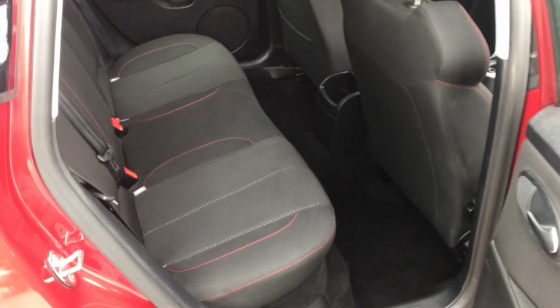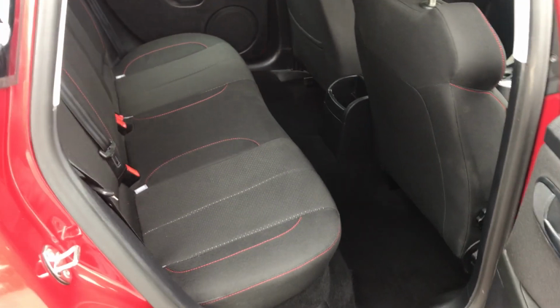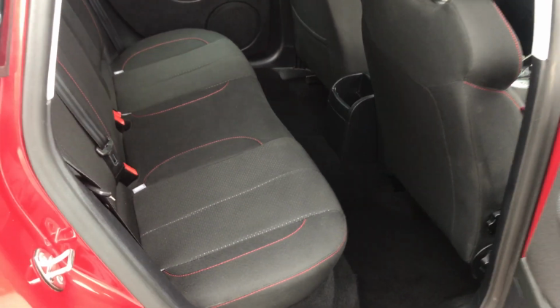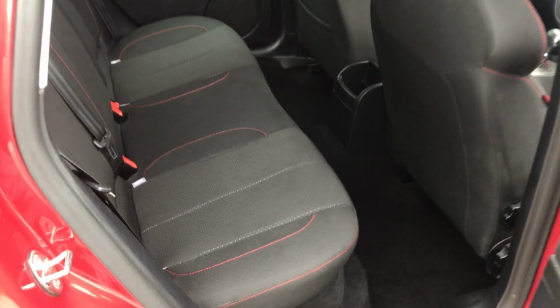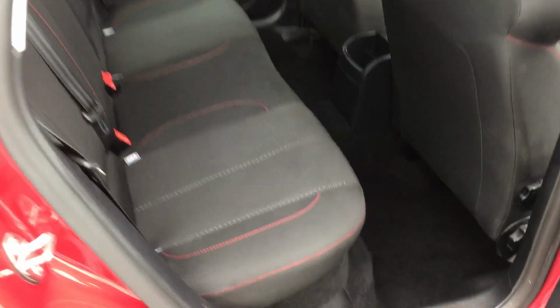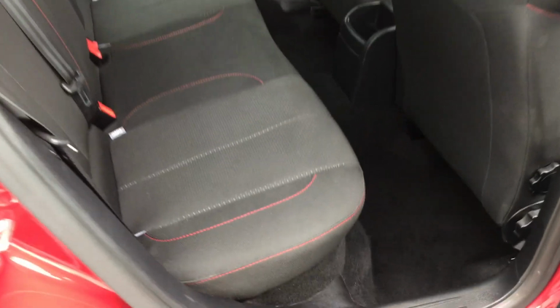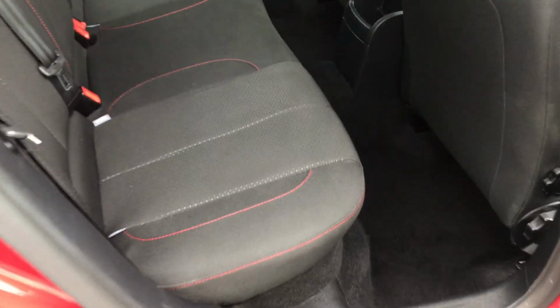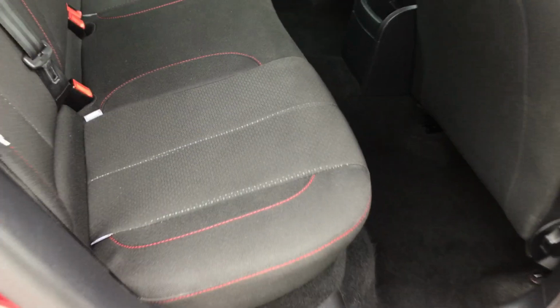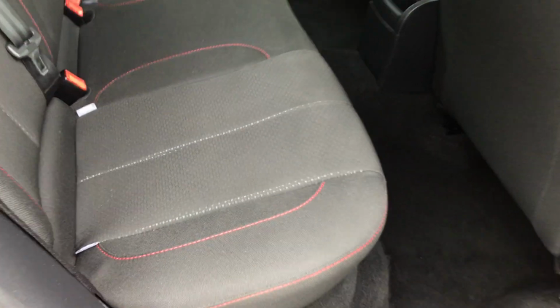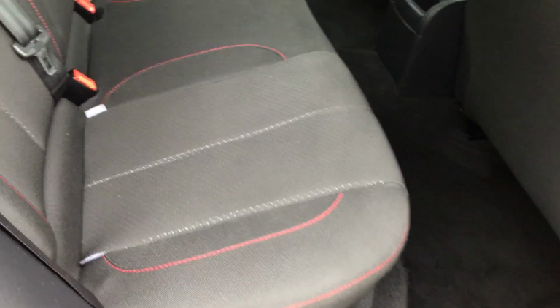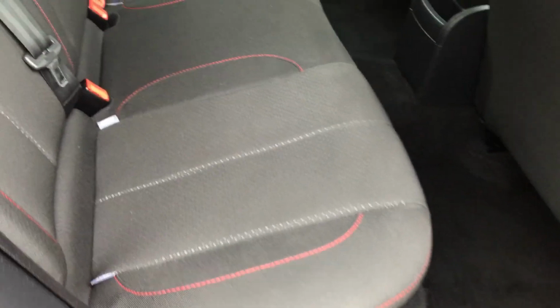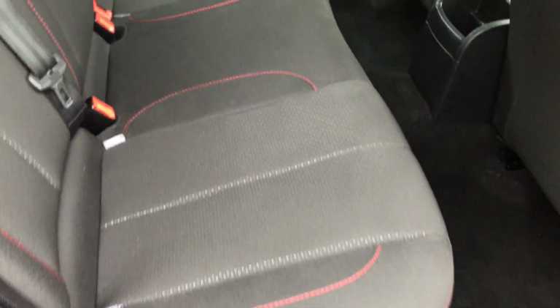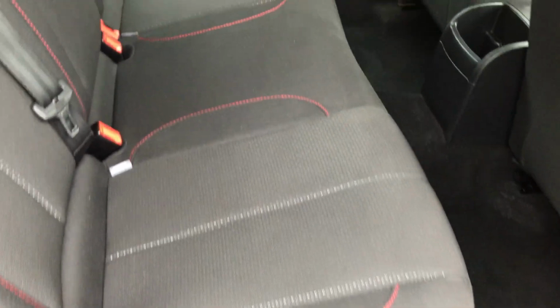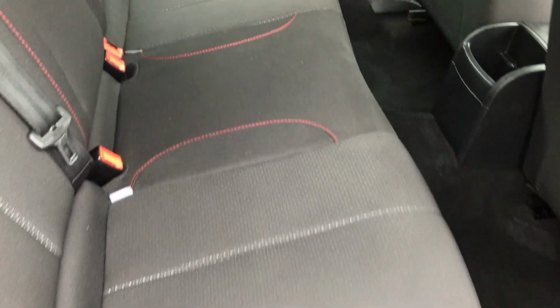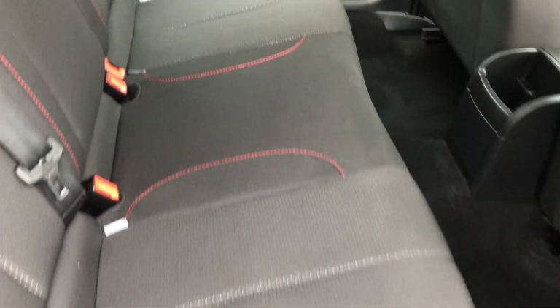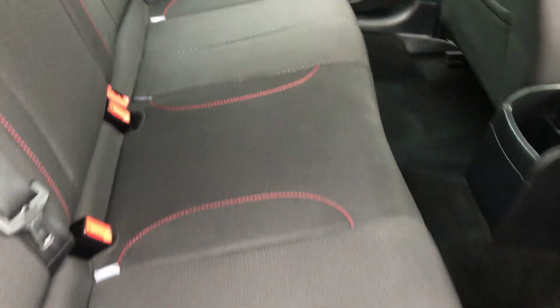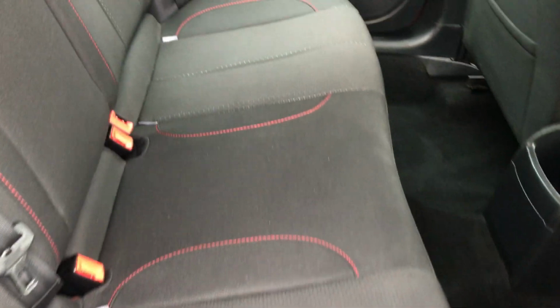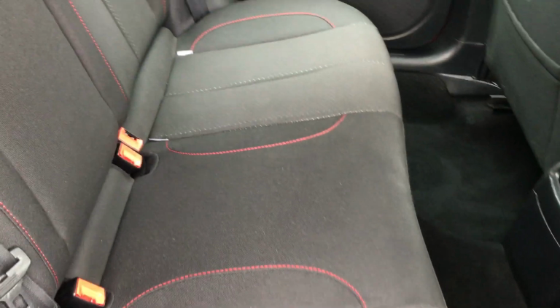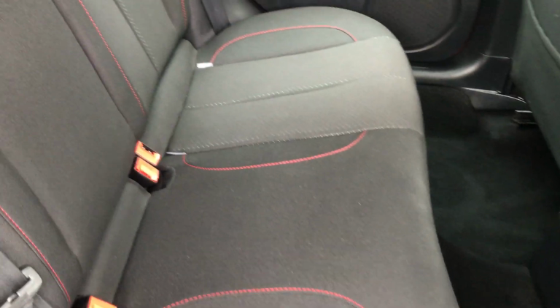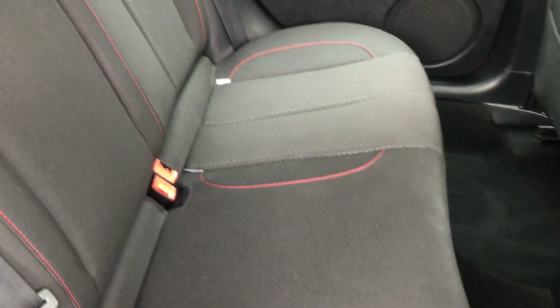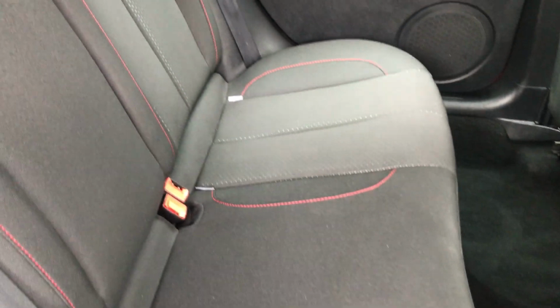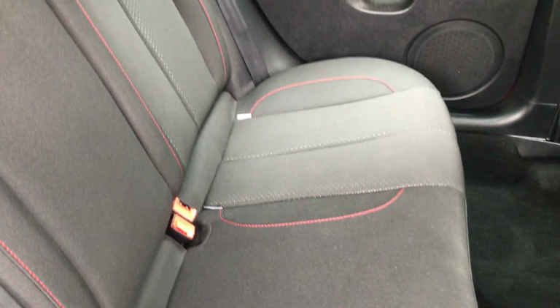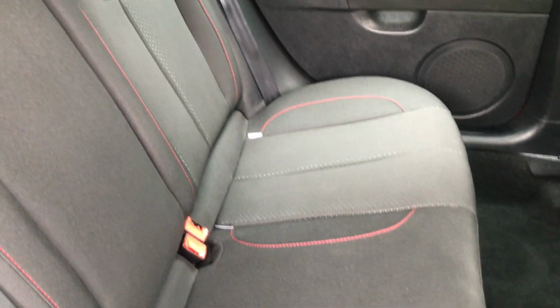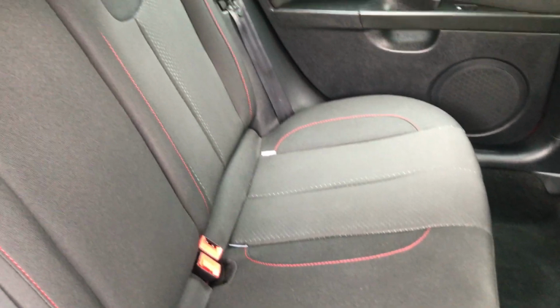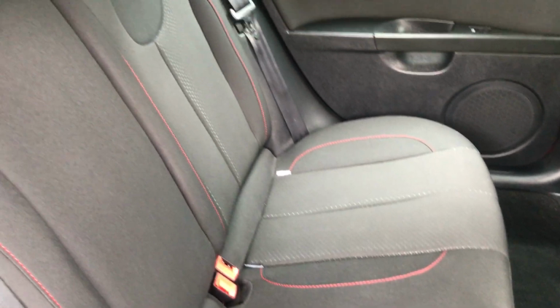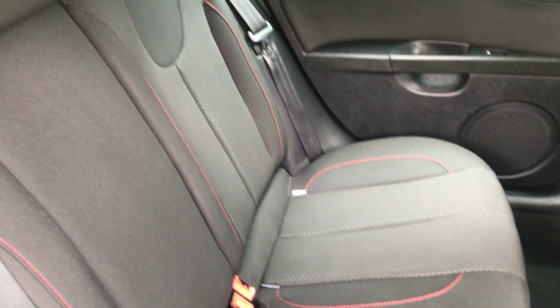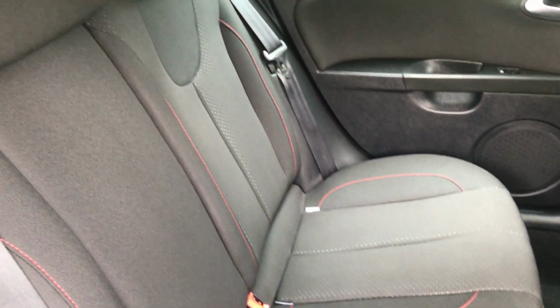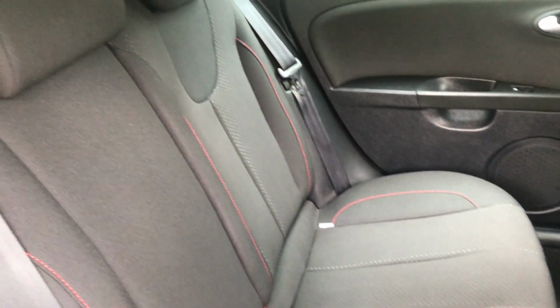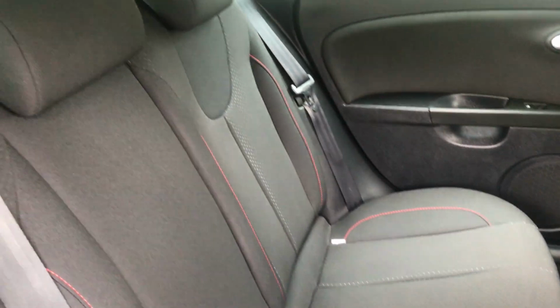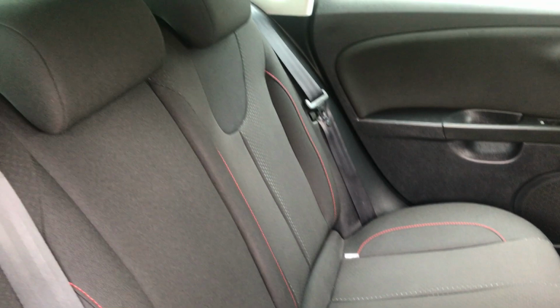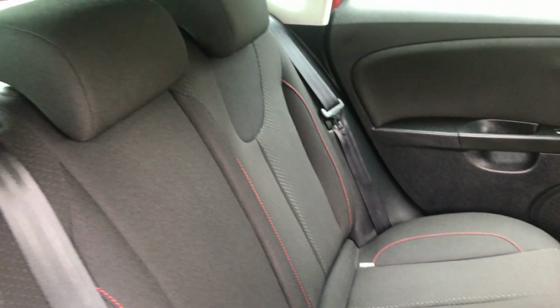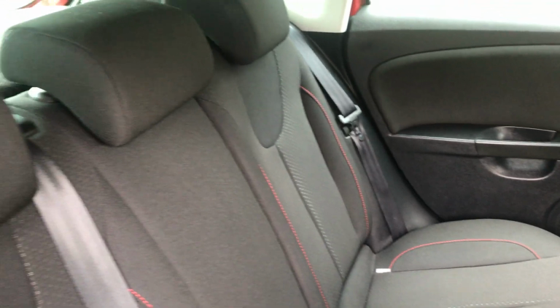And there you have the rear seats guys — again in great condition, no signs of any wear, no rips or tears.